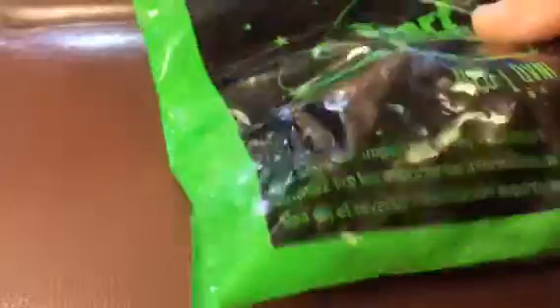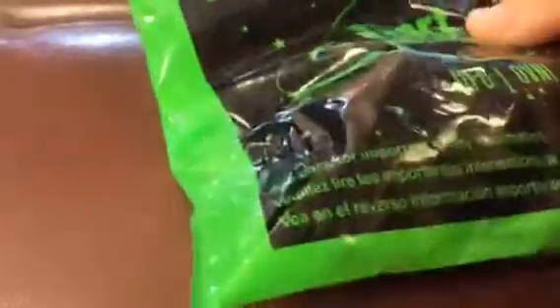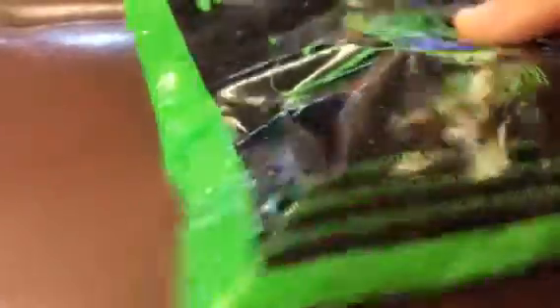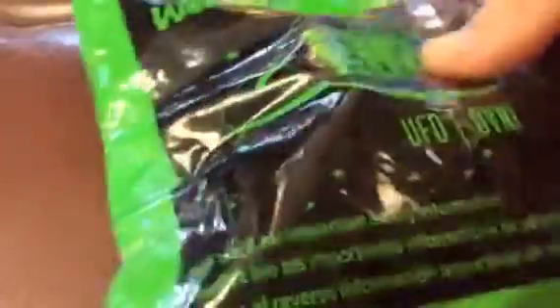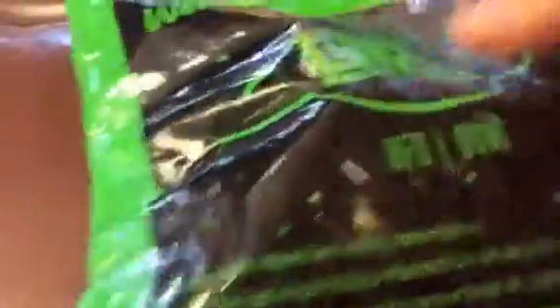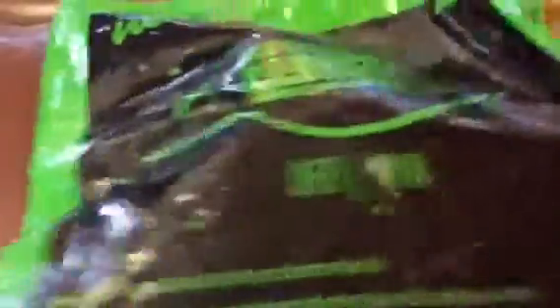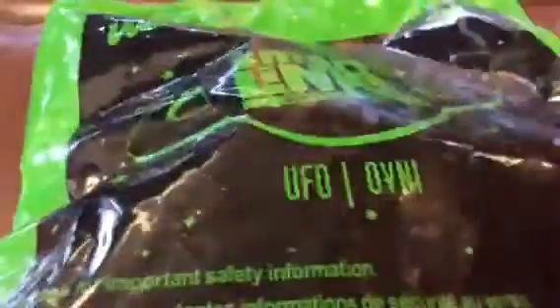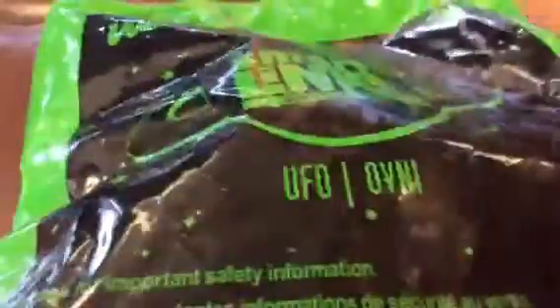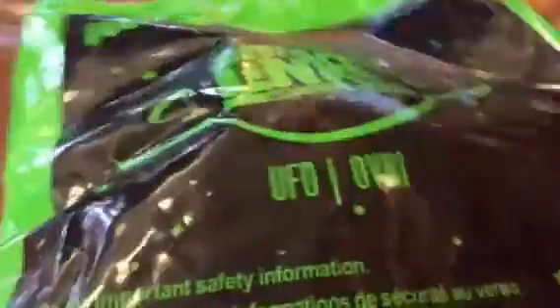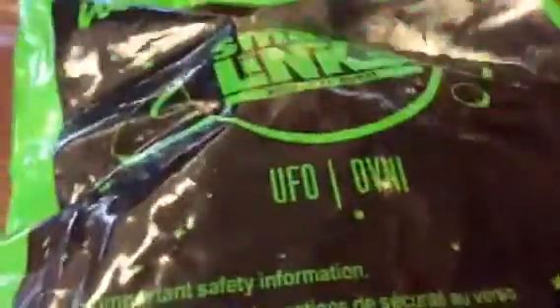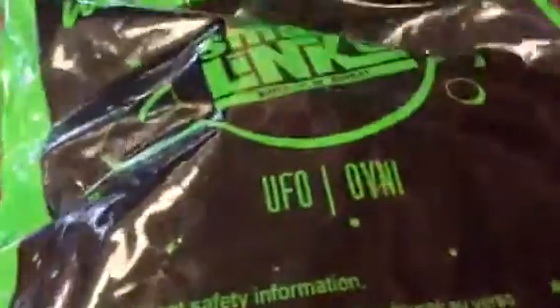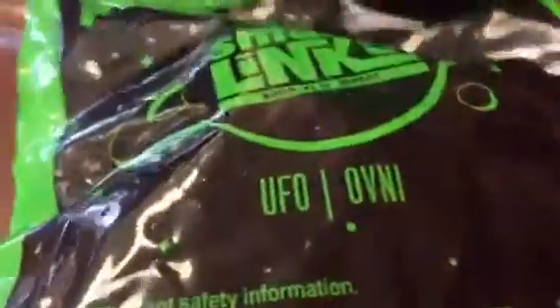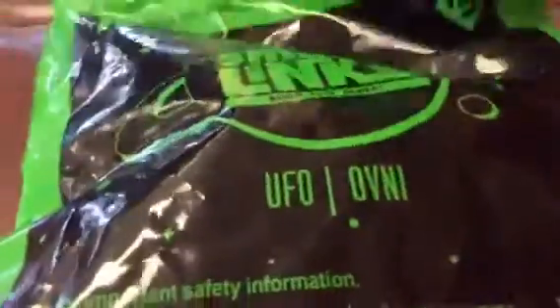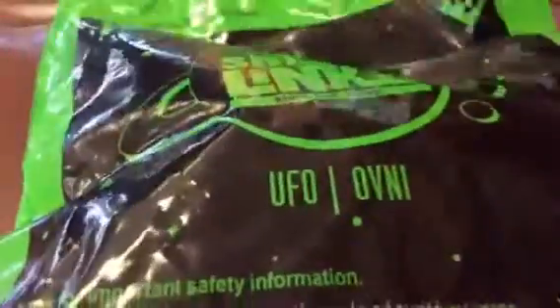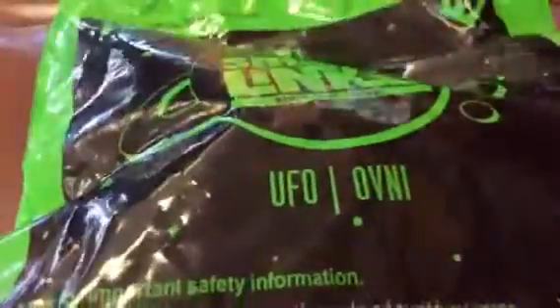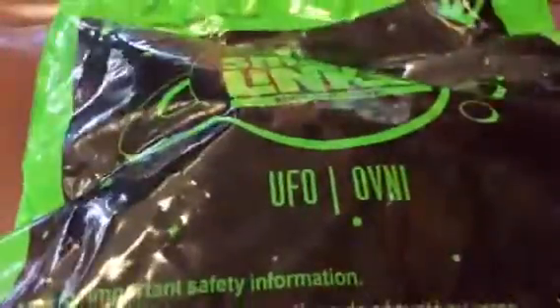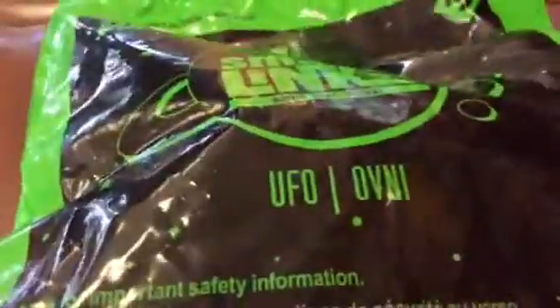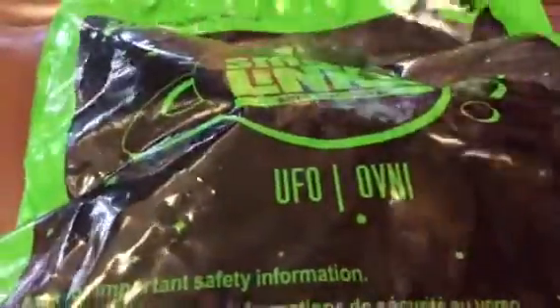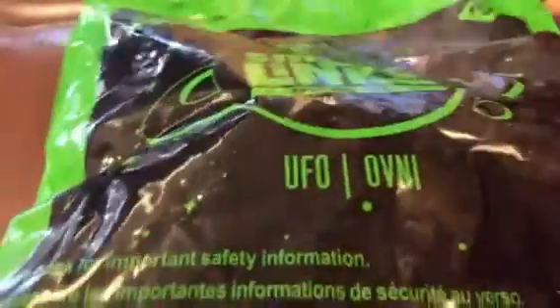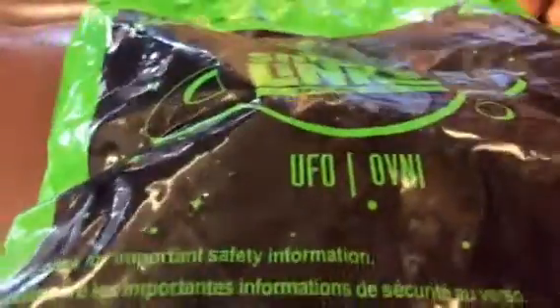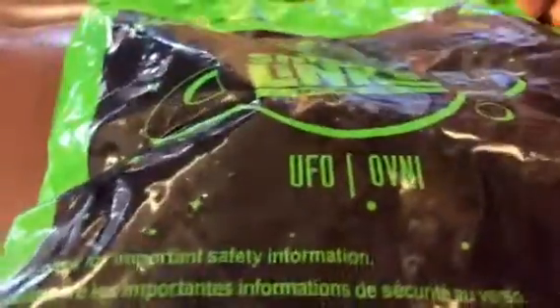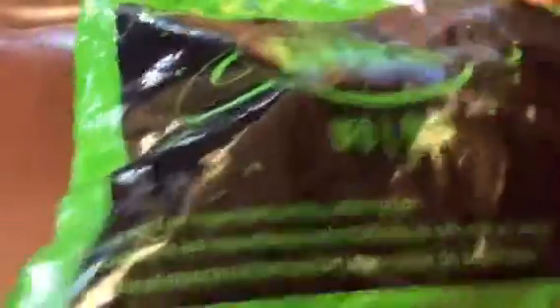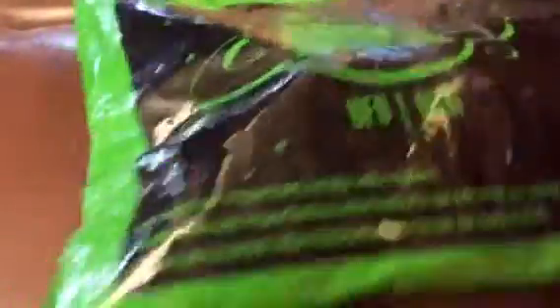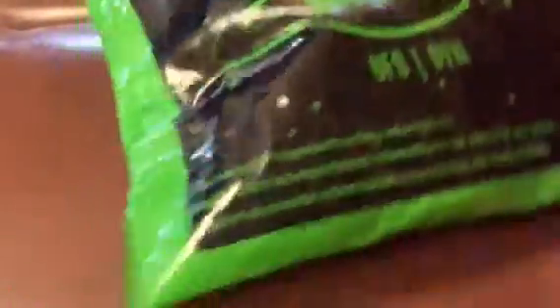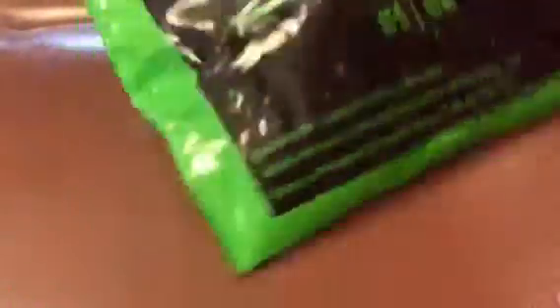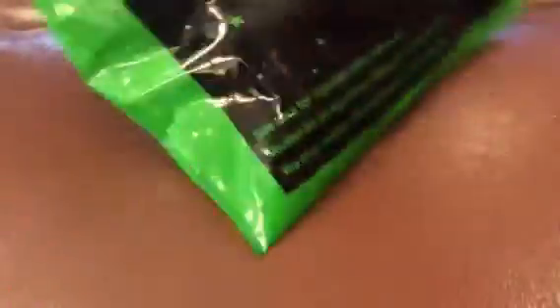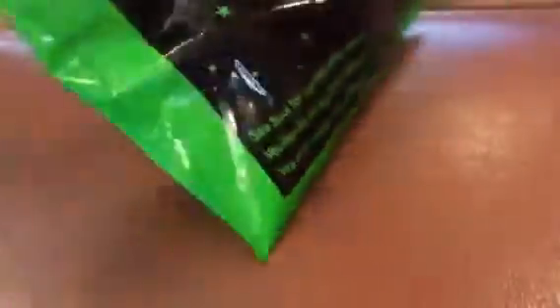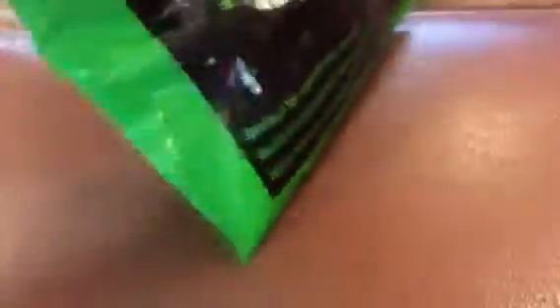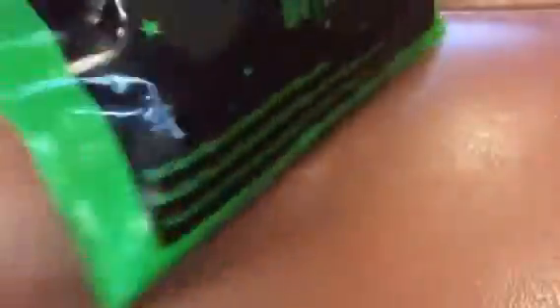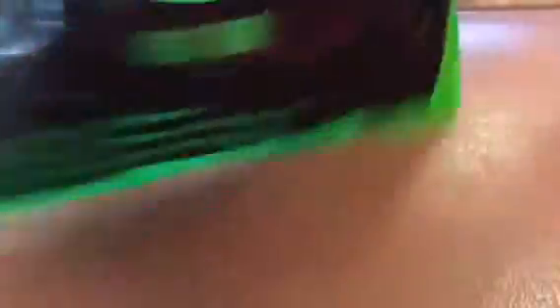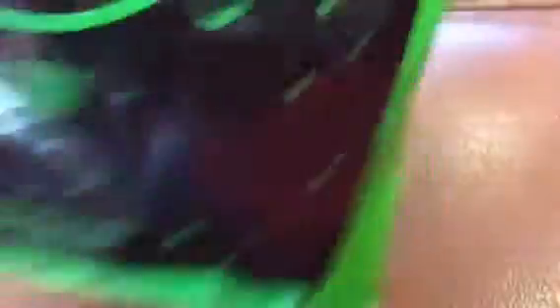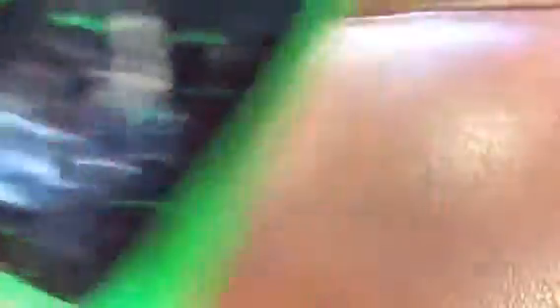Hey guys, this is Toy Videos, and today I'm going to open a Wendy's toy. I'm at Wendy's right now.